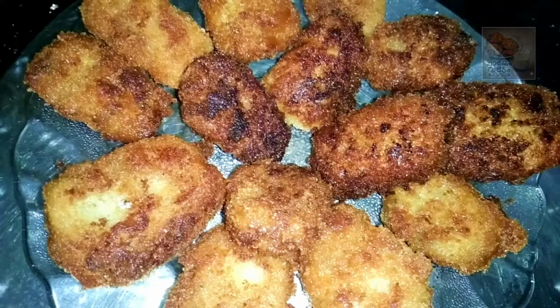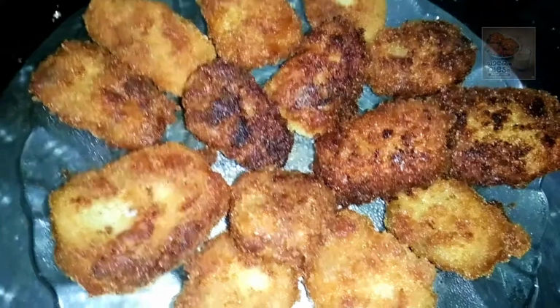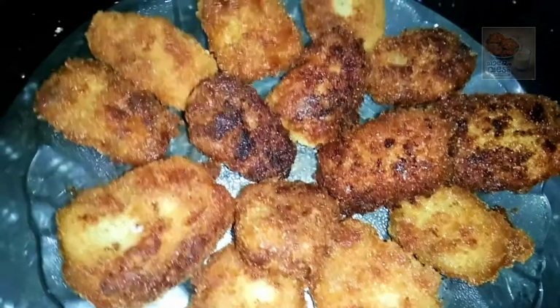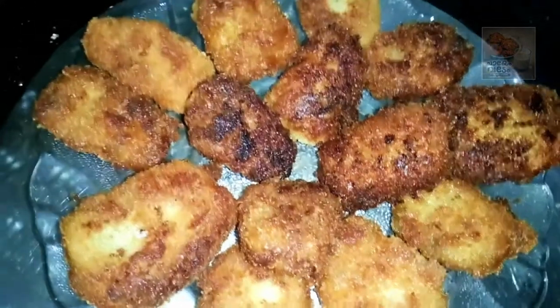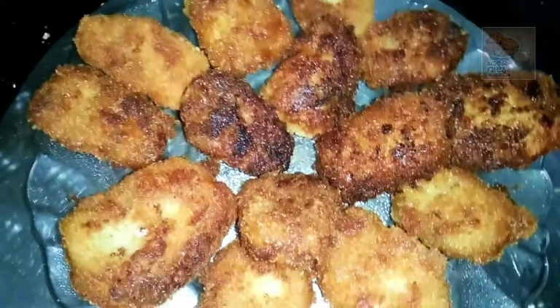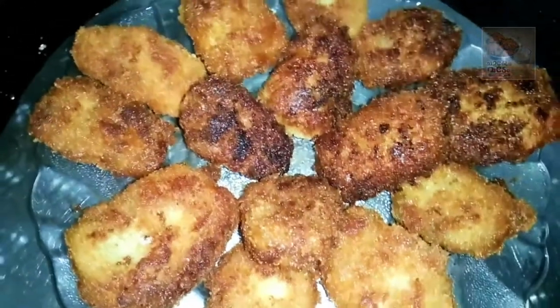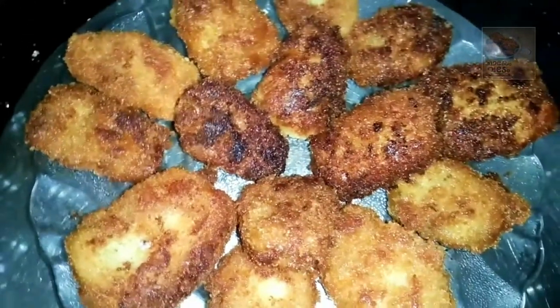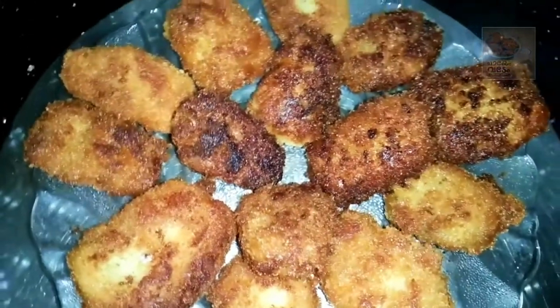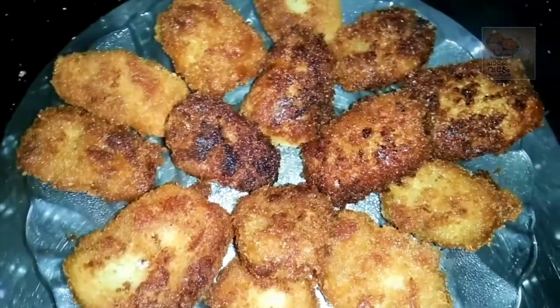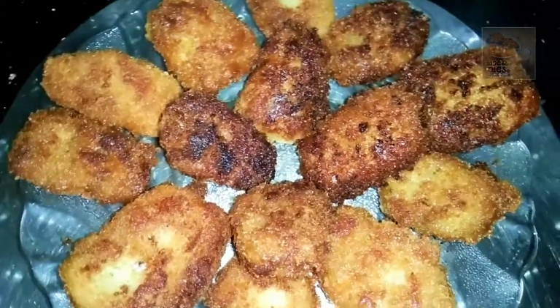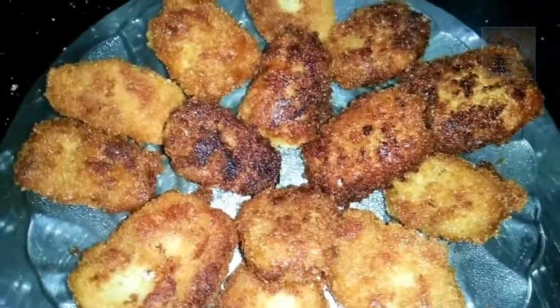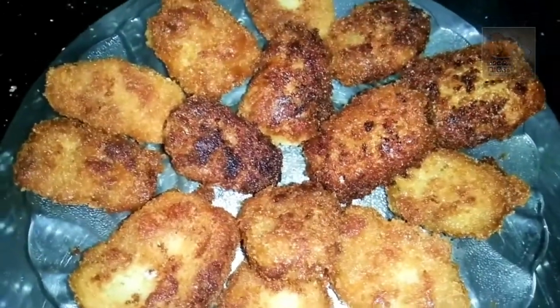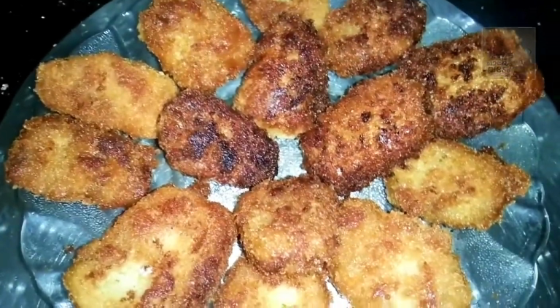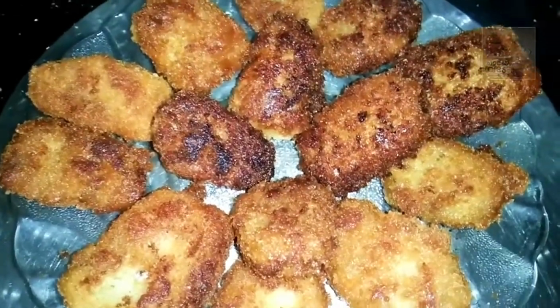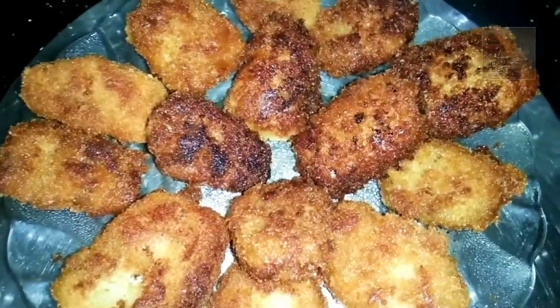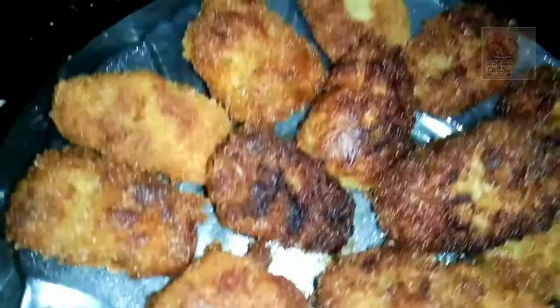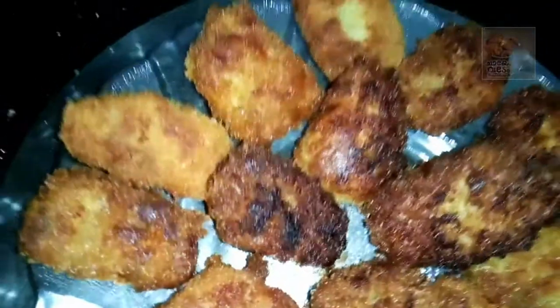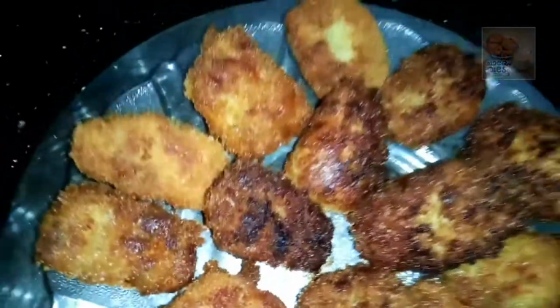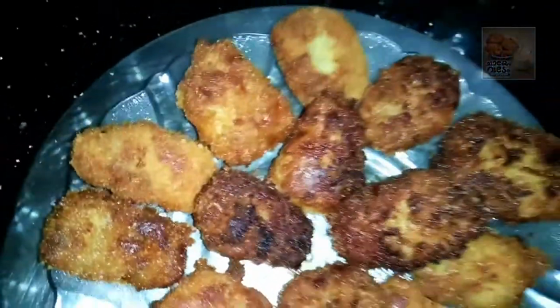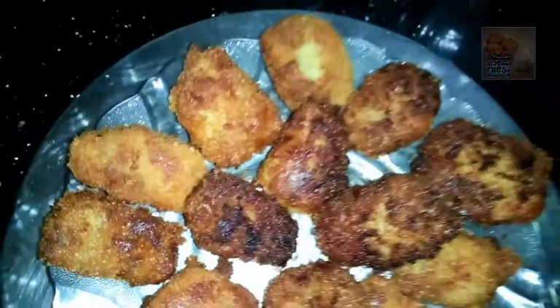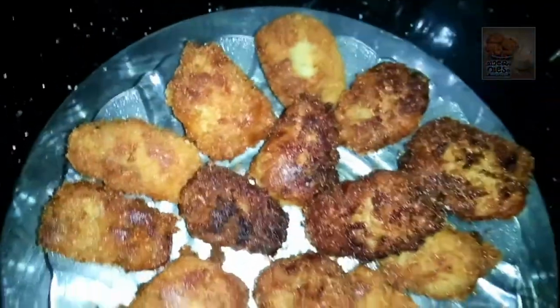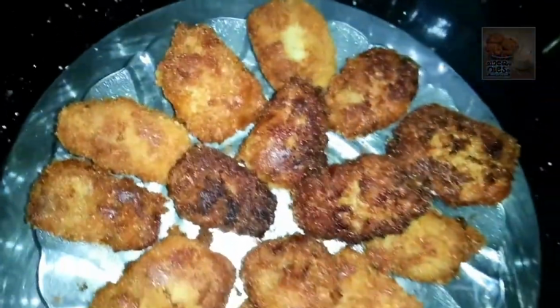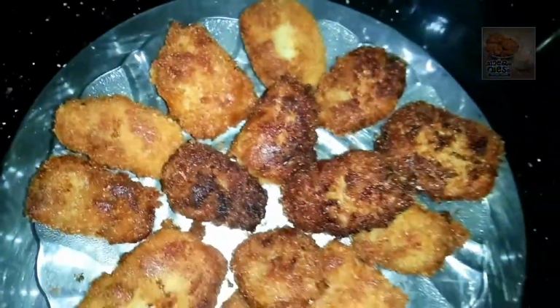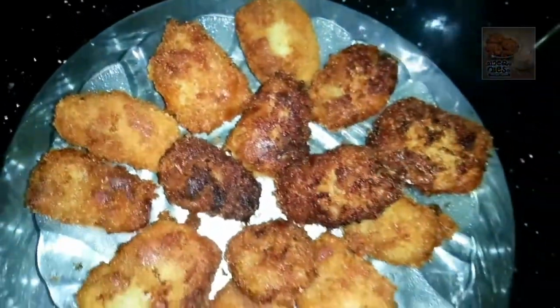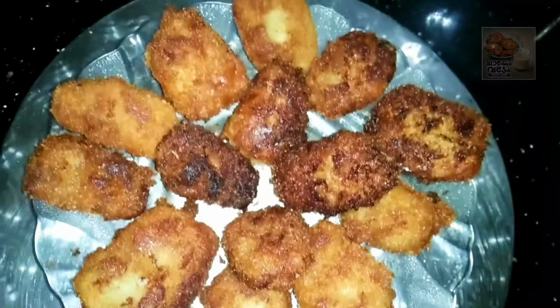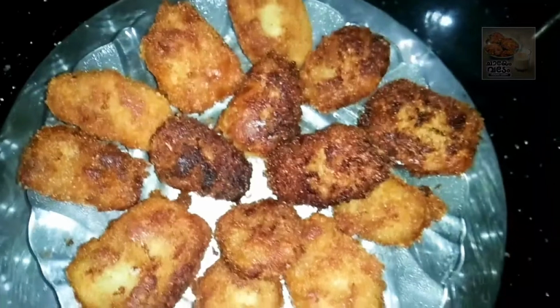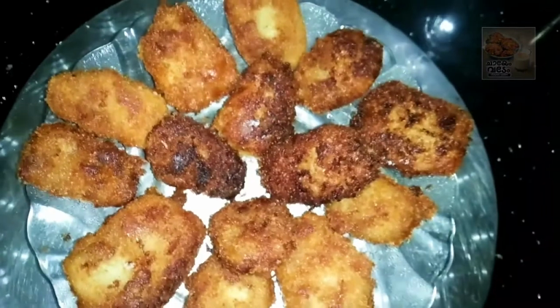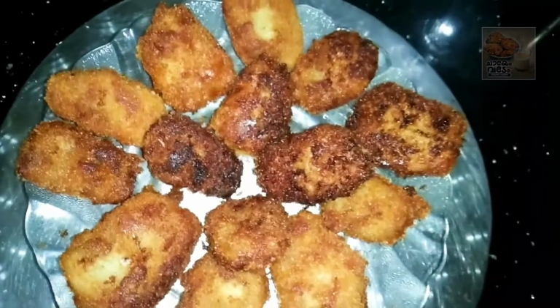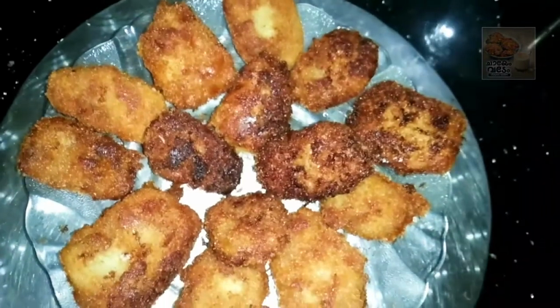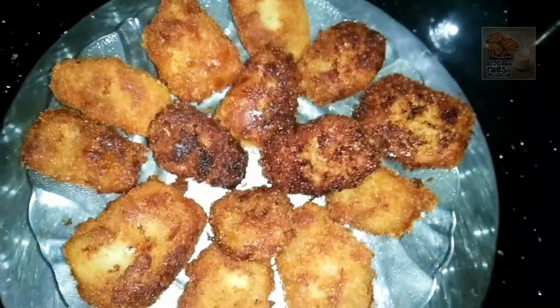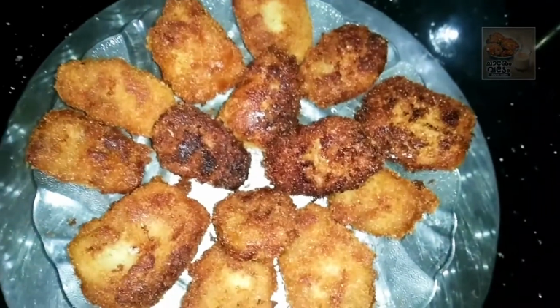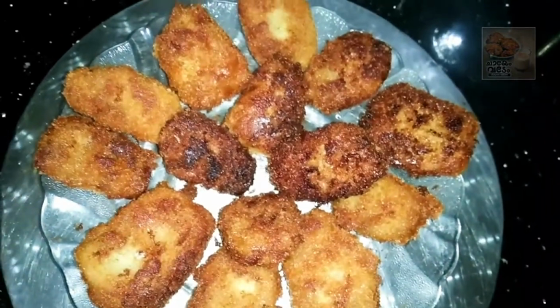Hi, hello, welcome back to our channel. I am here to bring a snack recipe. This is a good snack.